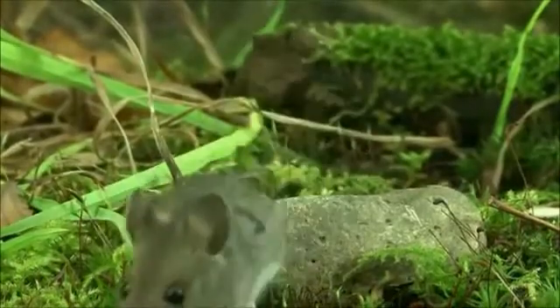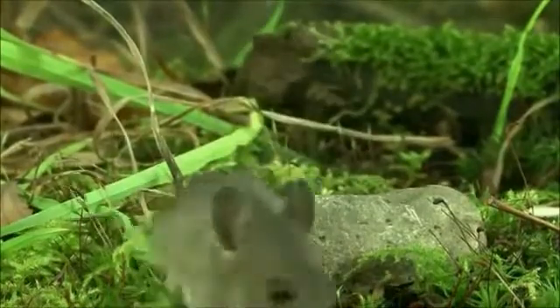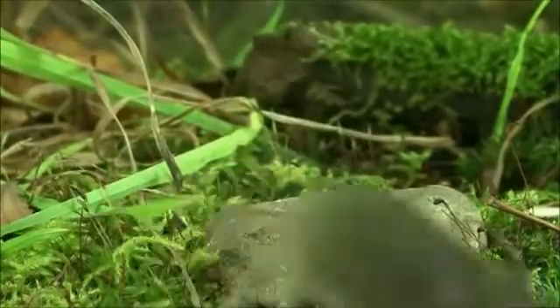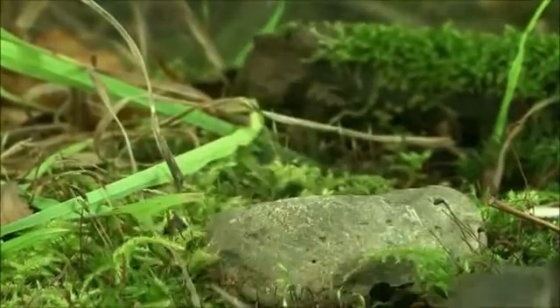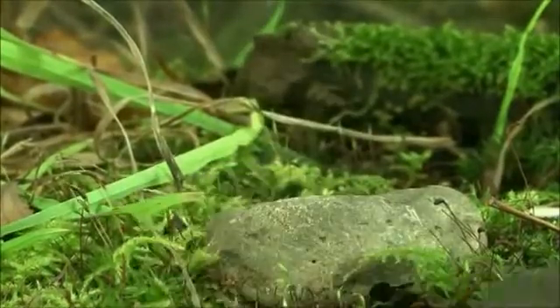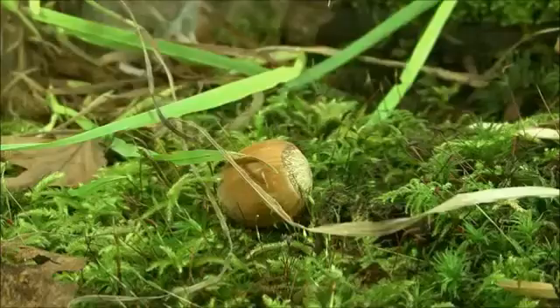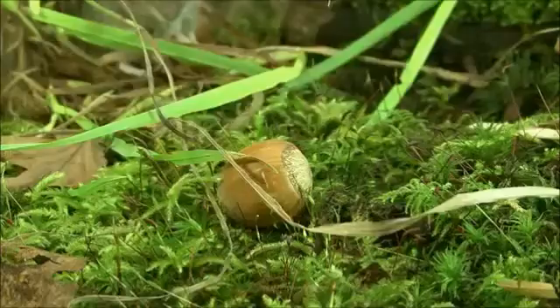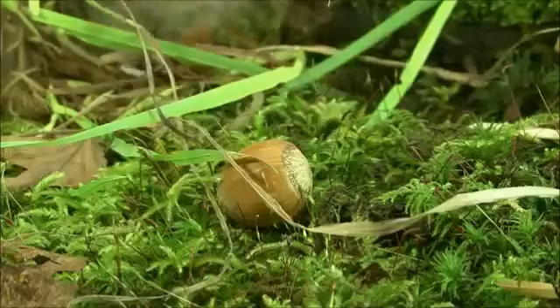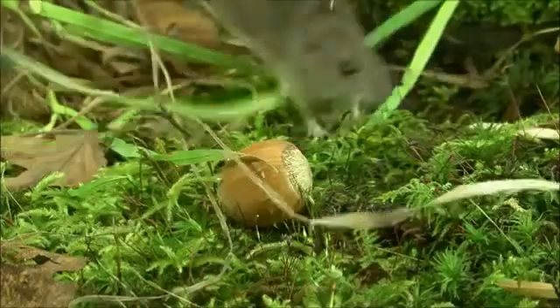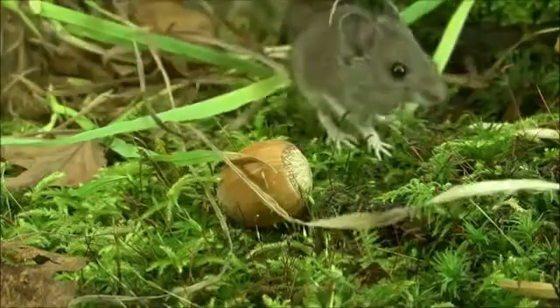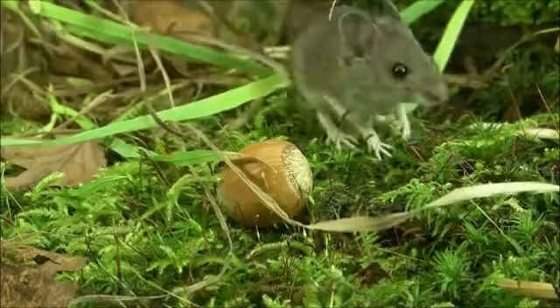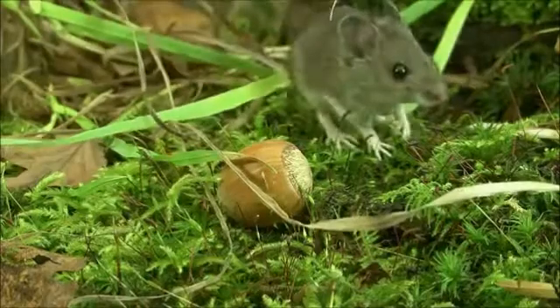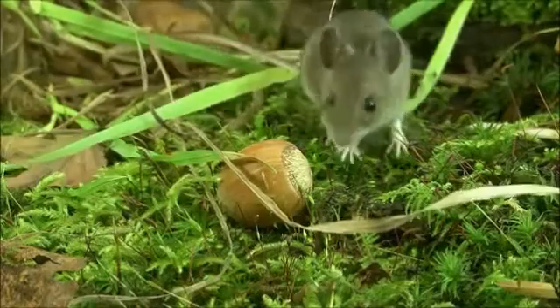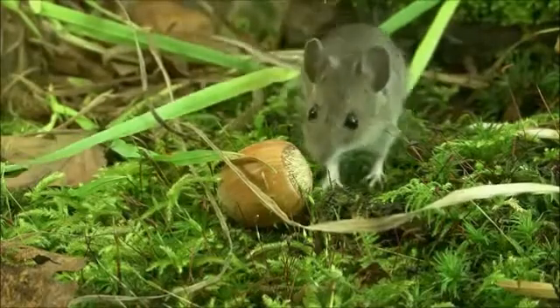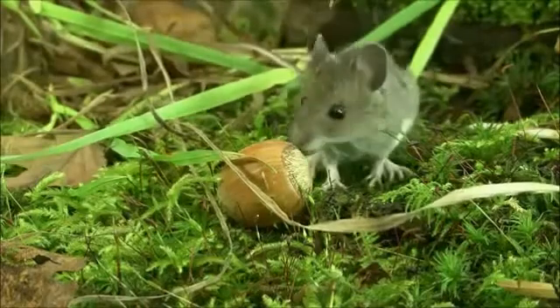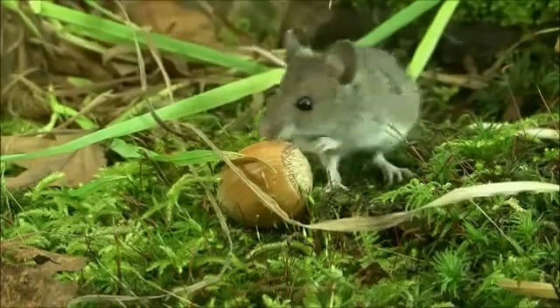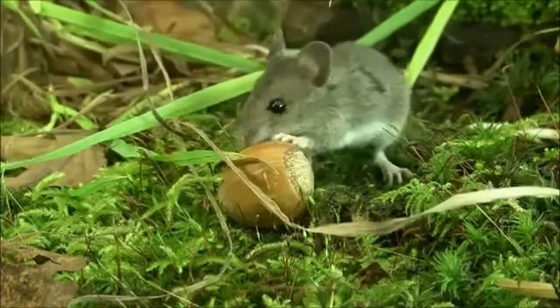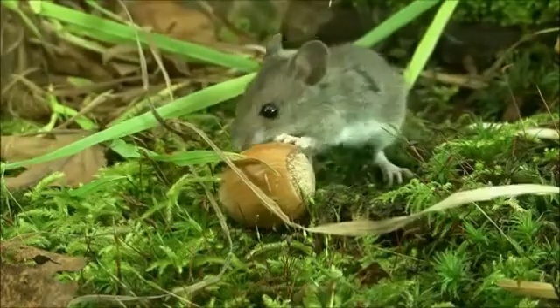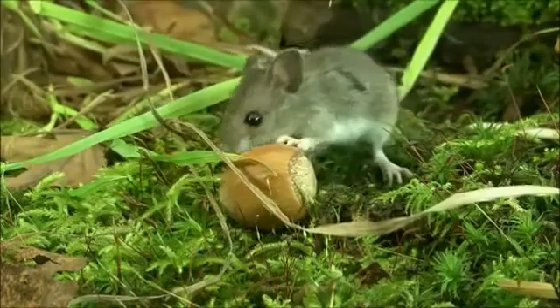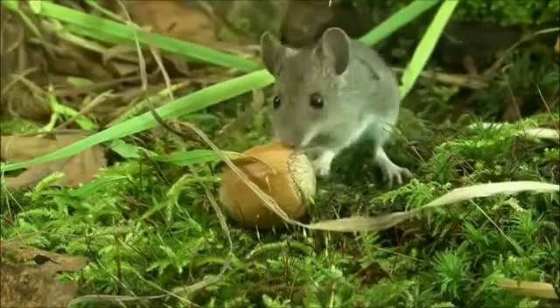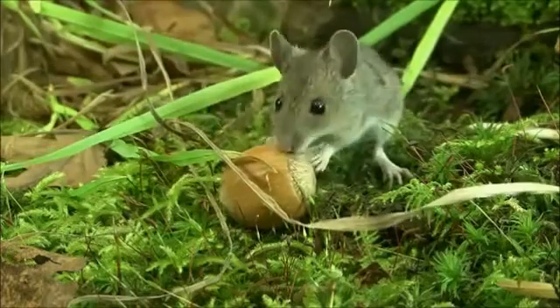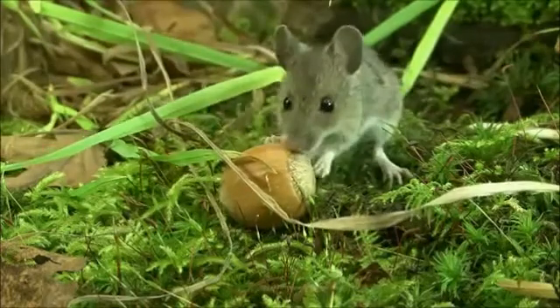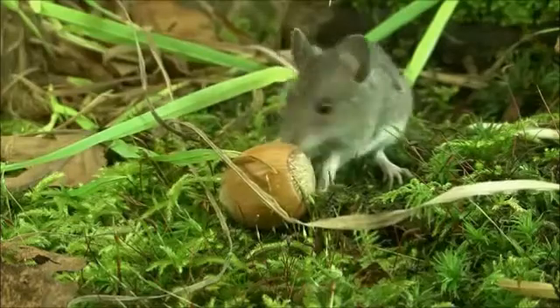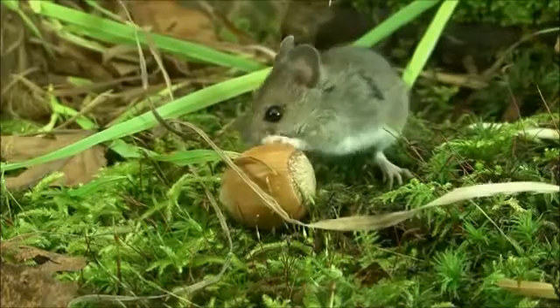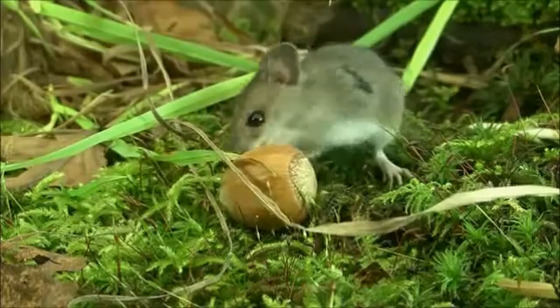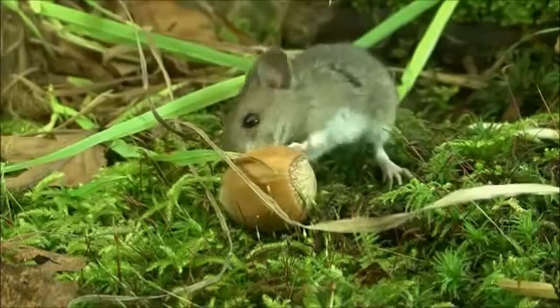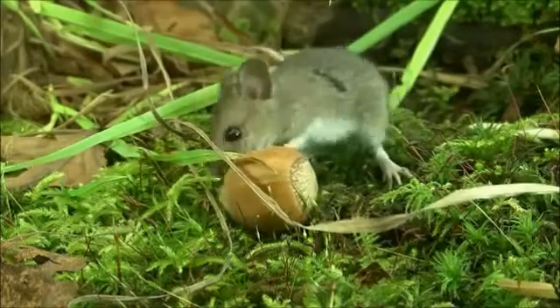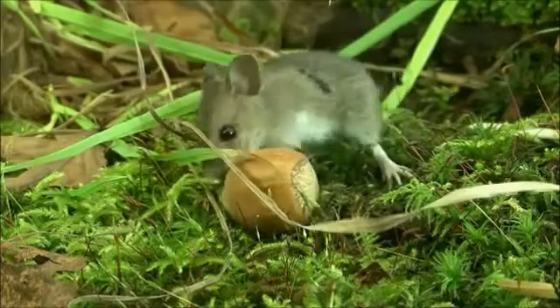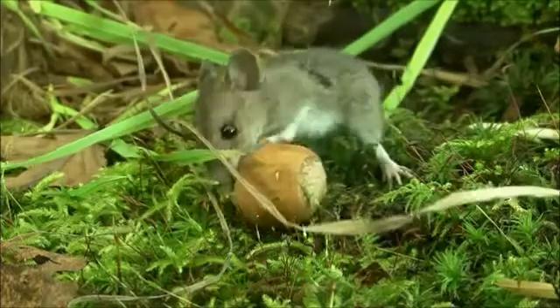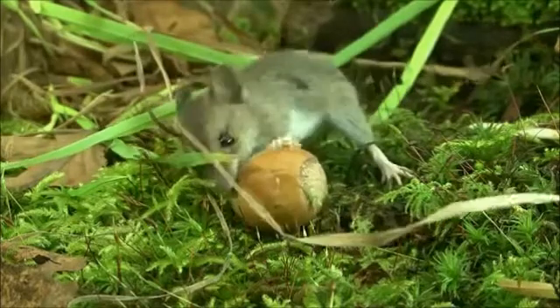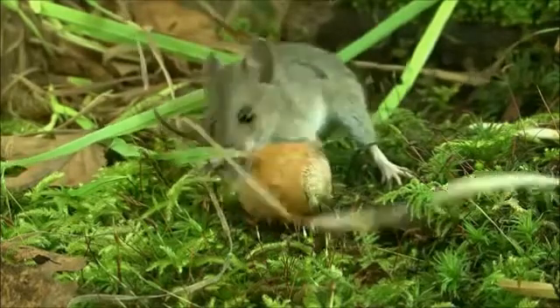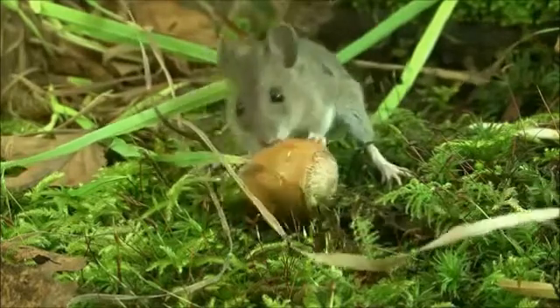They feed on tree seeds that they collect on the ground. They also eat berries, fruits, and roots.